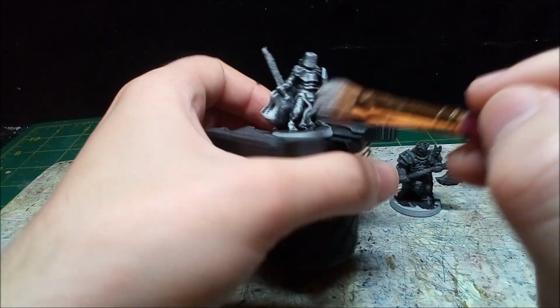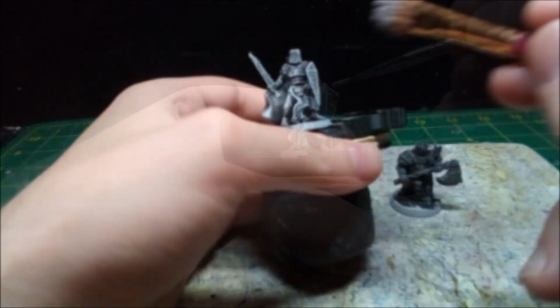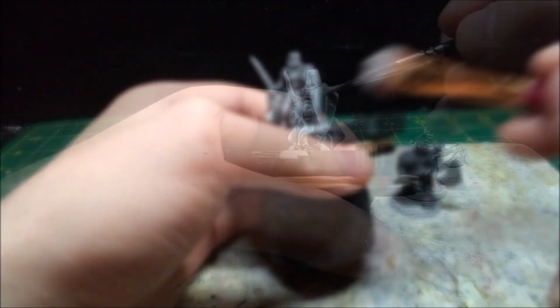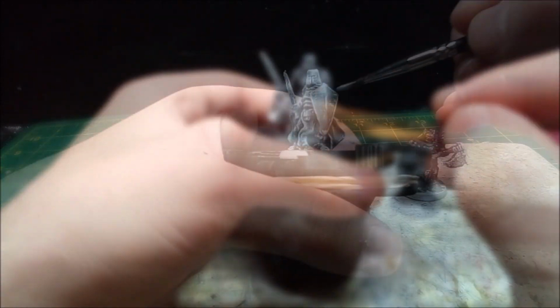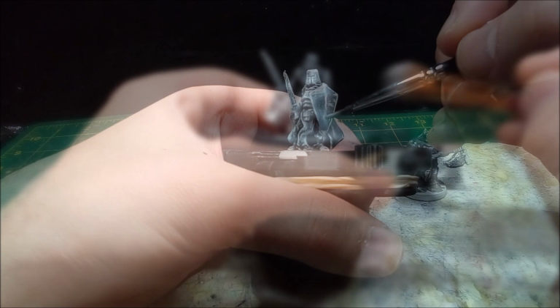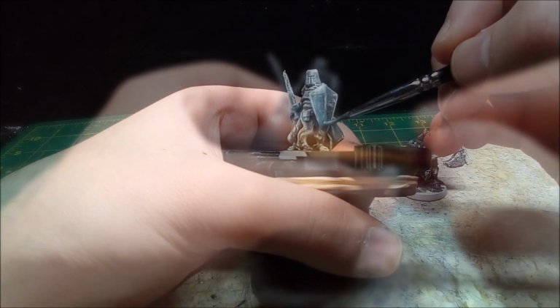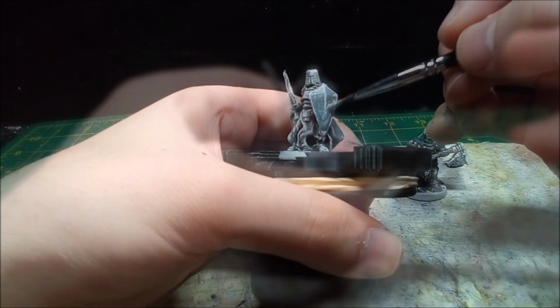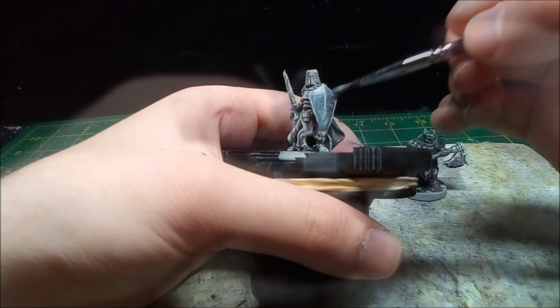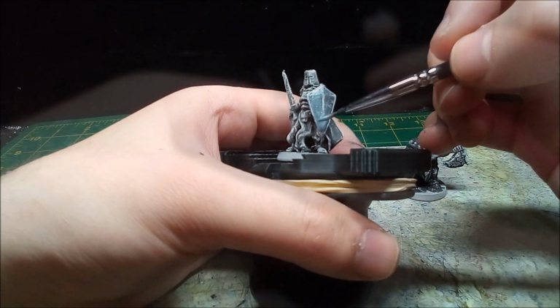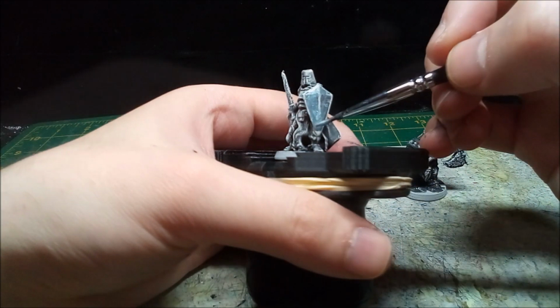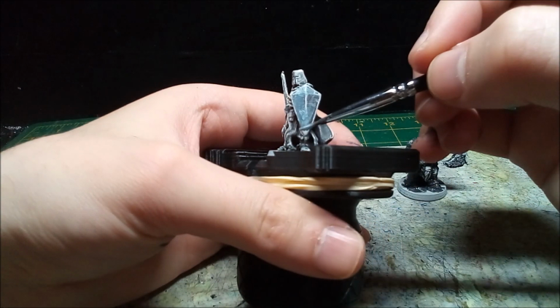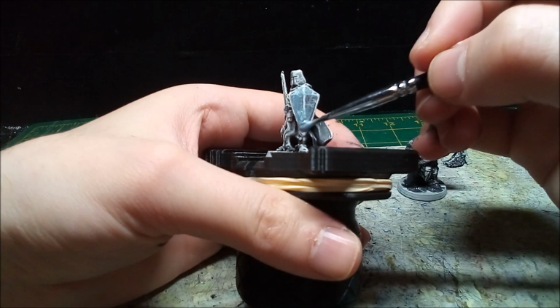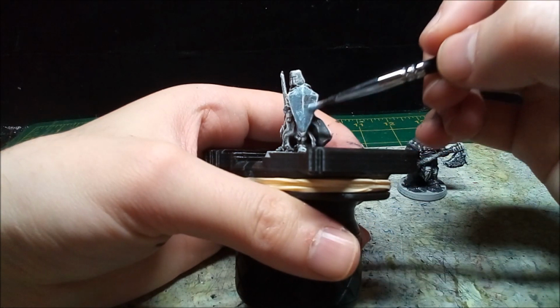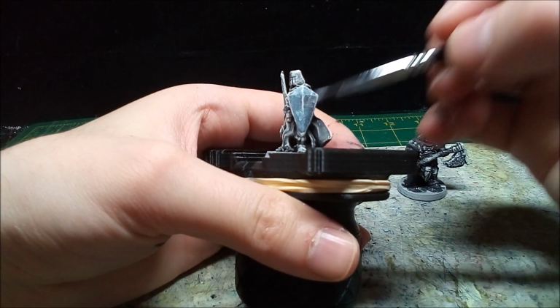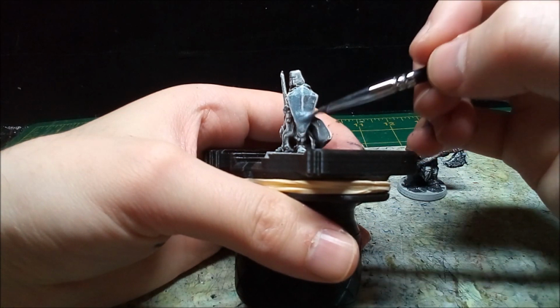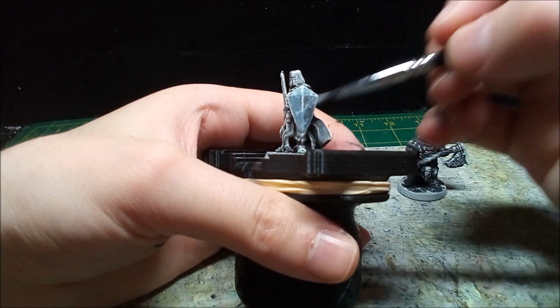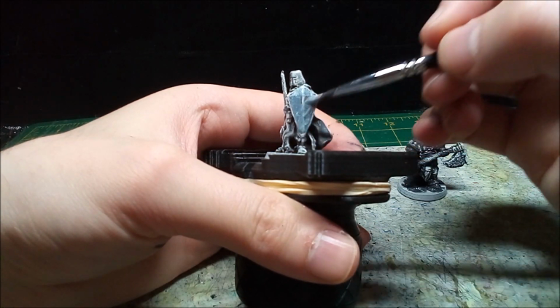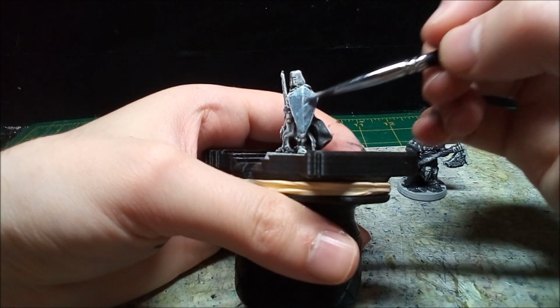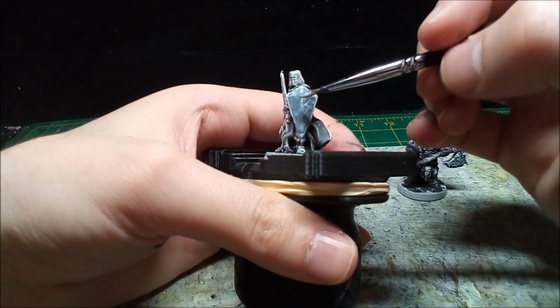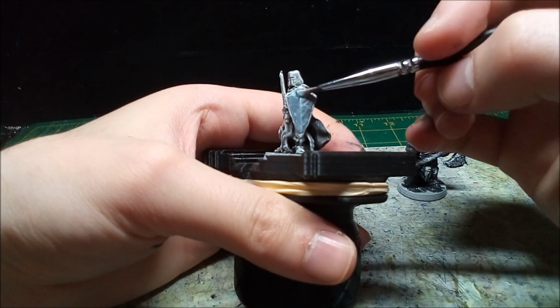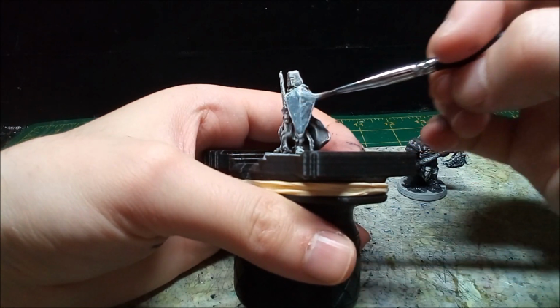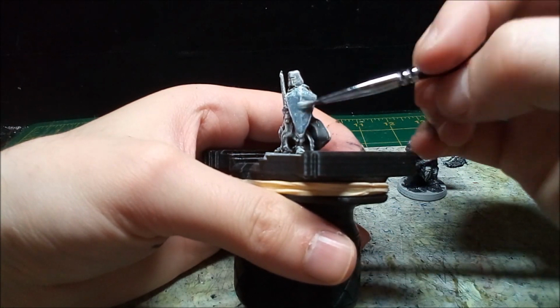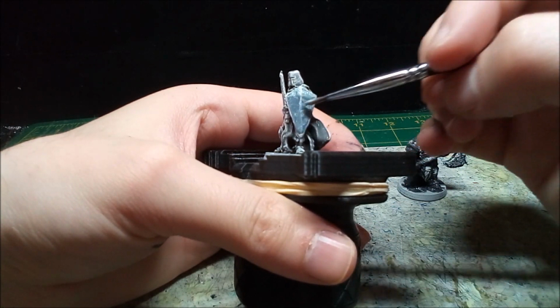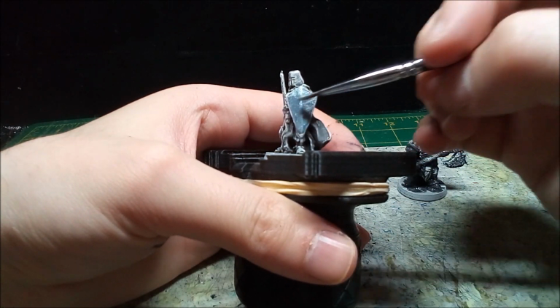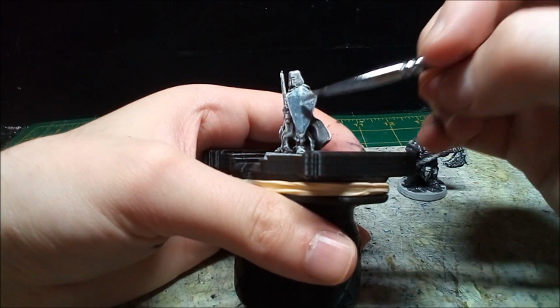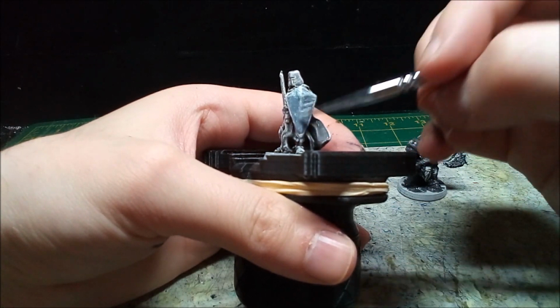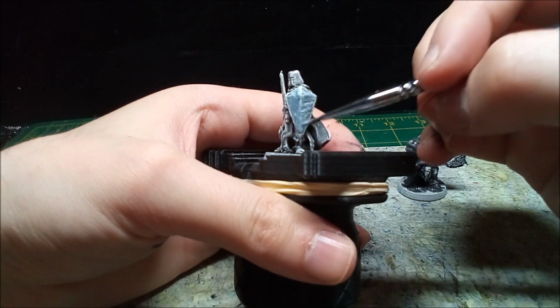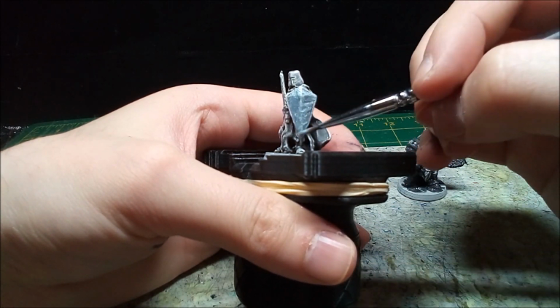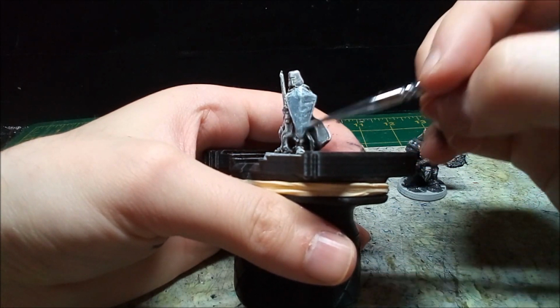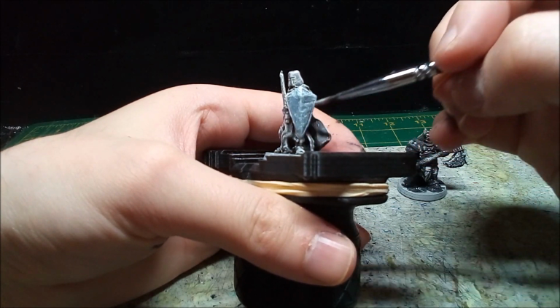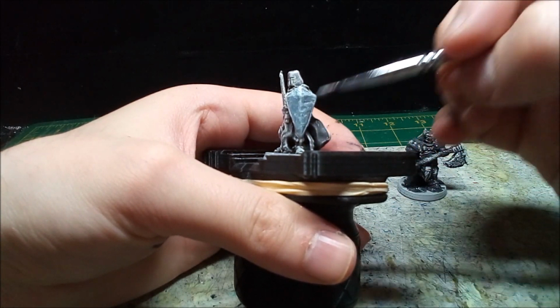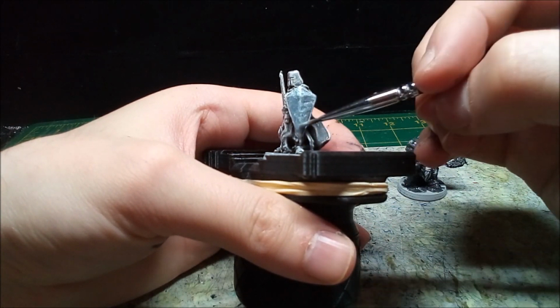The first mini I work on is the Paladin. I start by painting most of his armor, sword, and shield a brilliant silver.